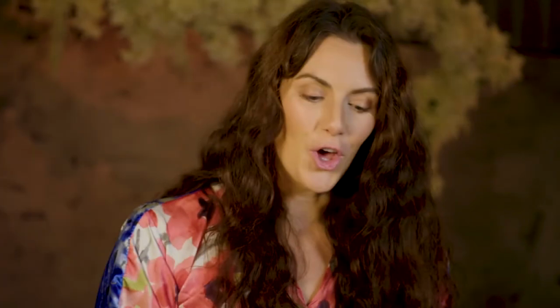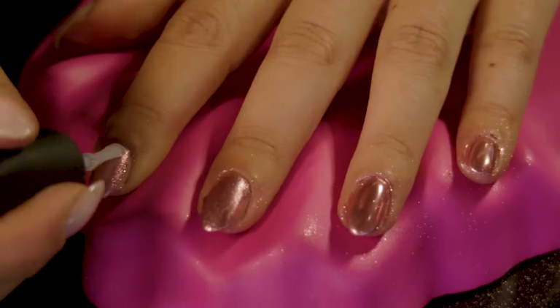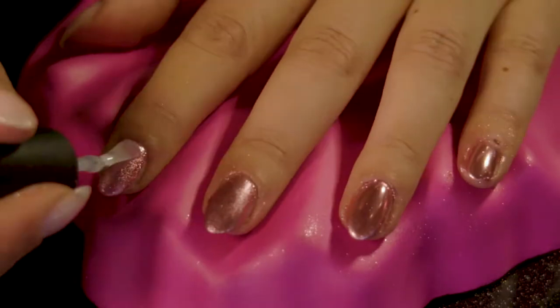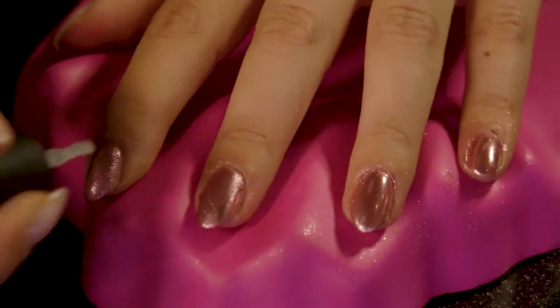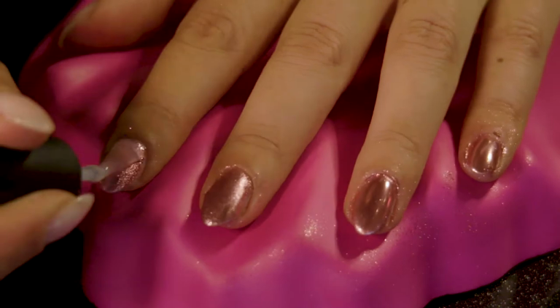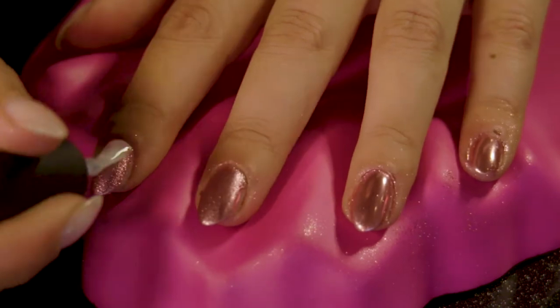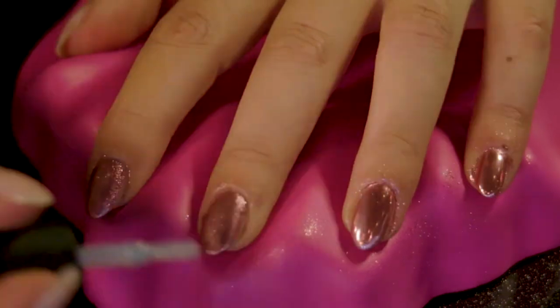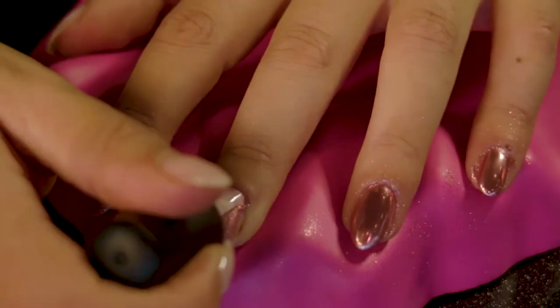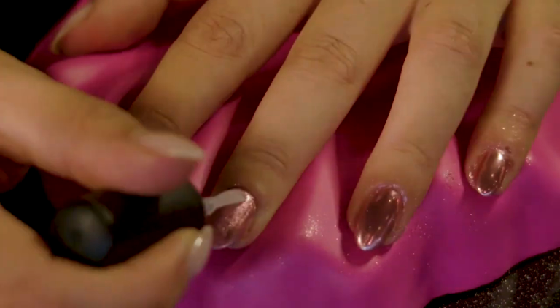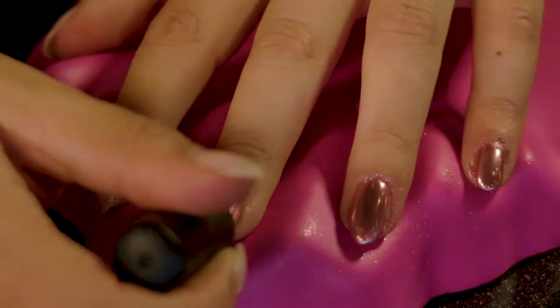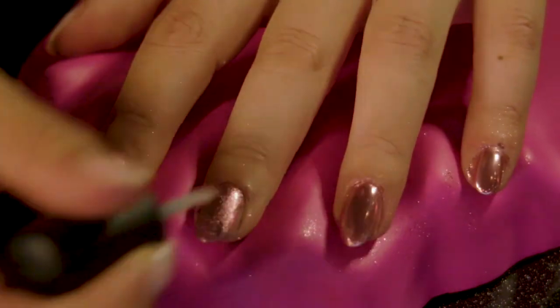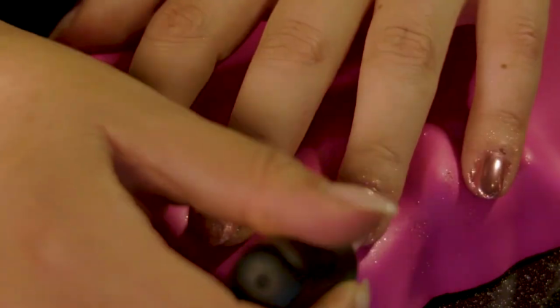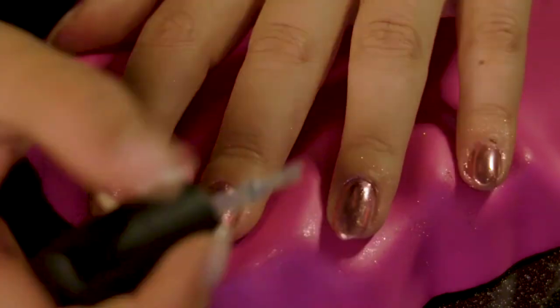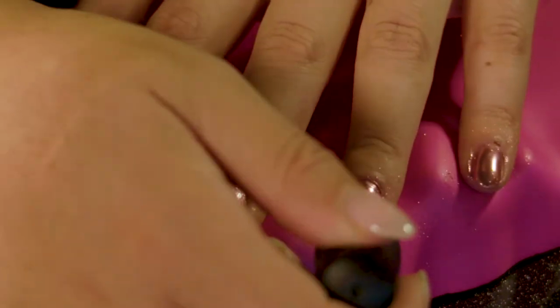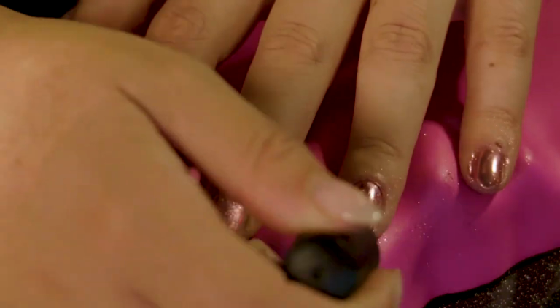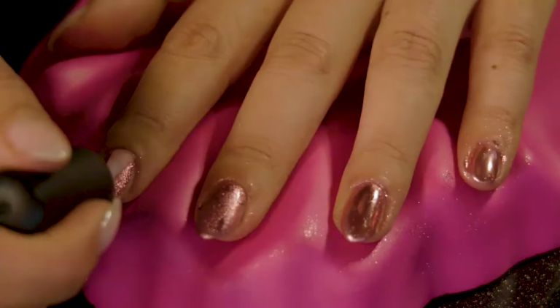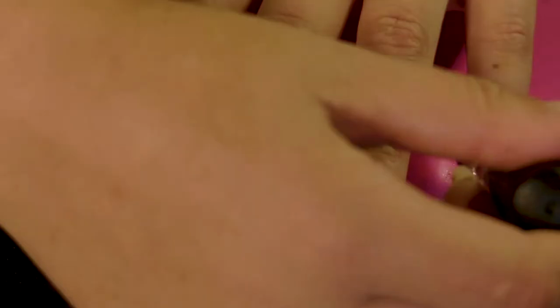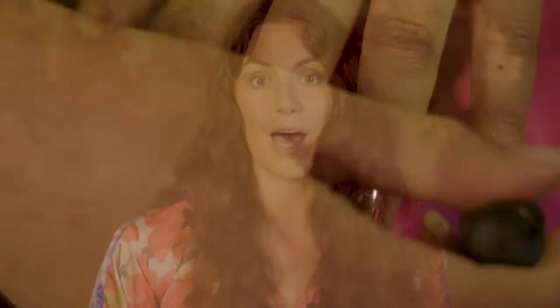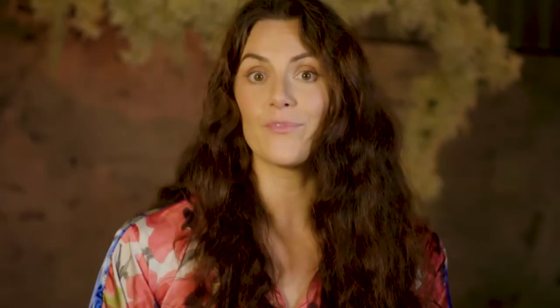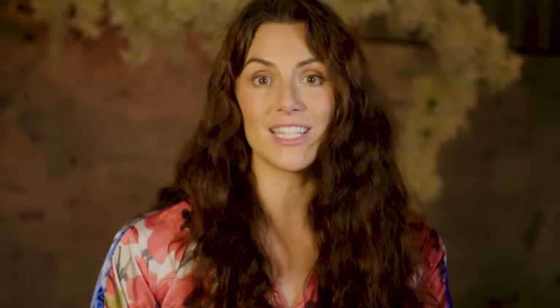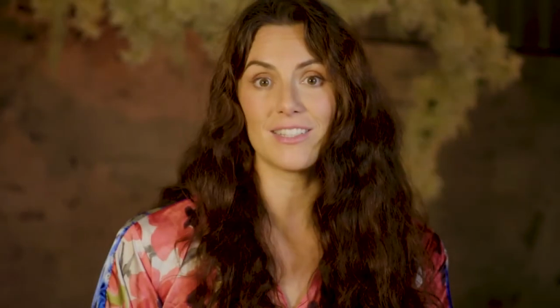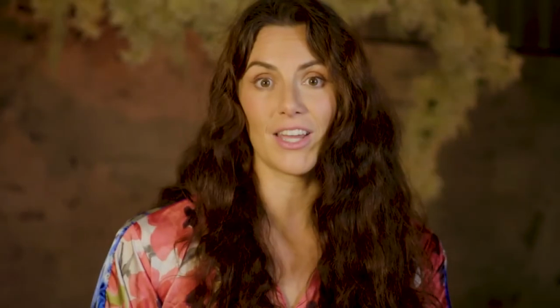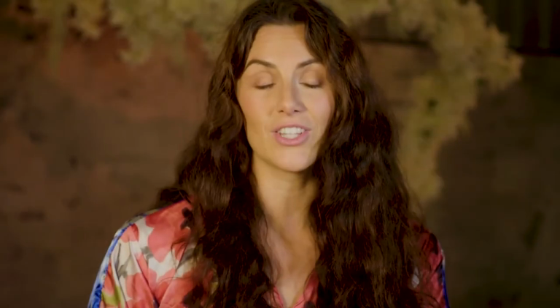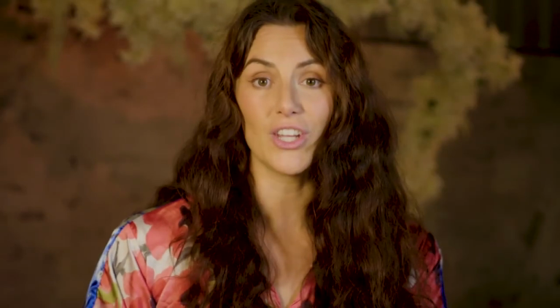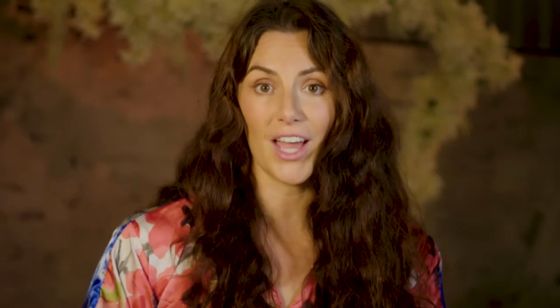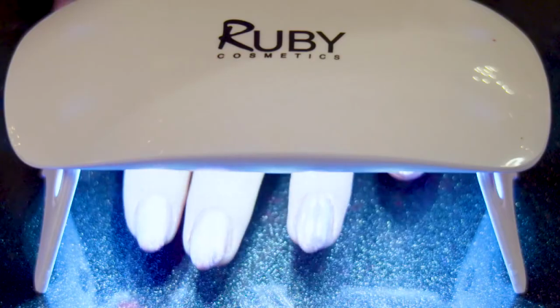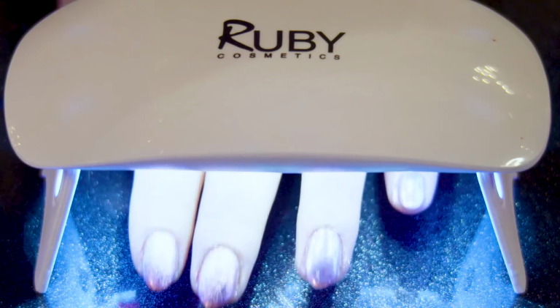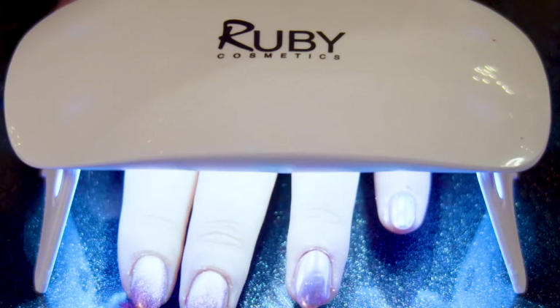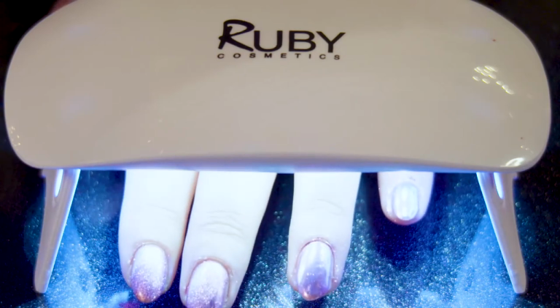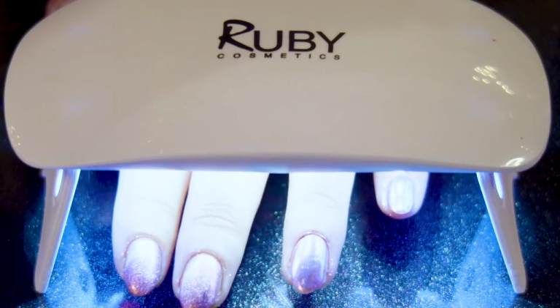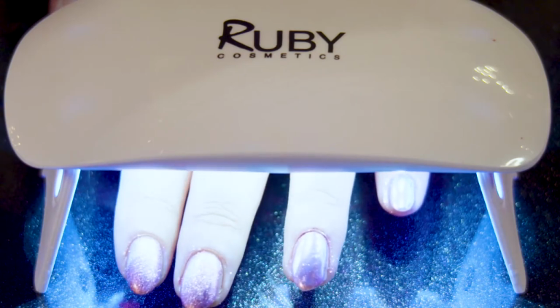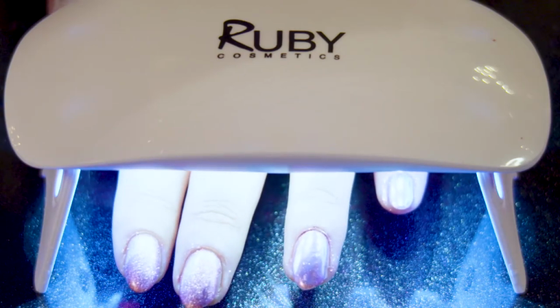The last step is just to apply the top coat and then place underneath the lamp for 60 seconds, and your nails are salon finished done.